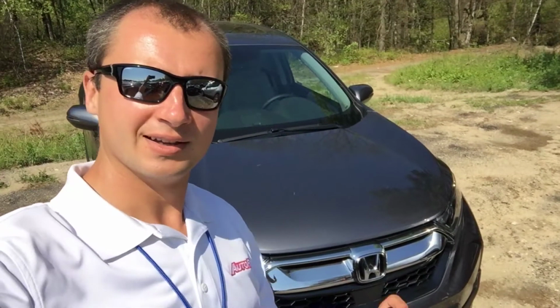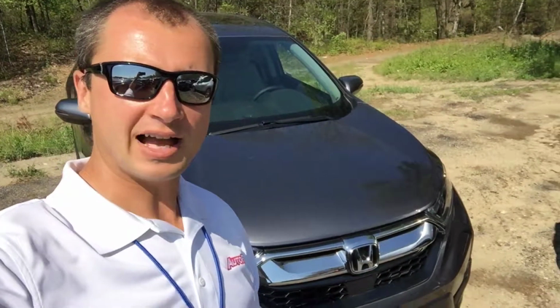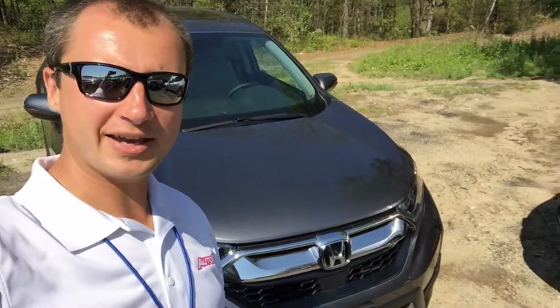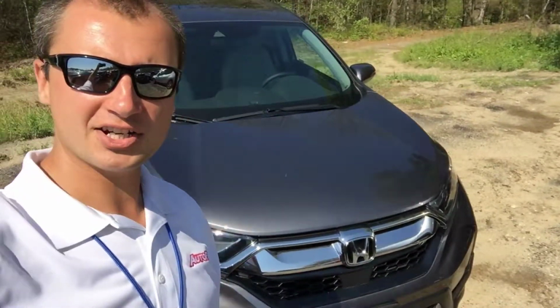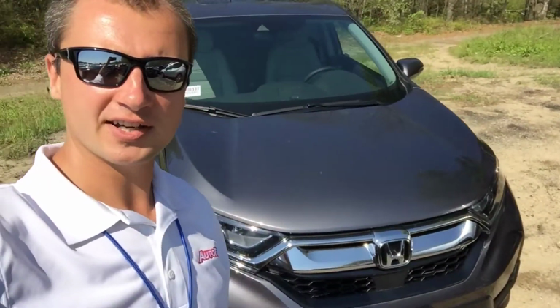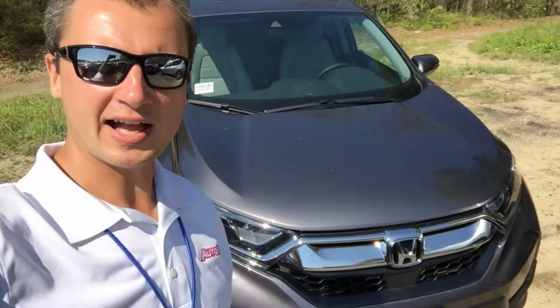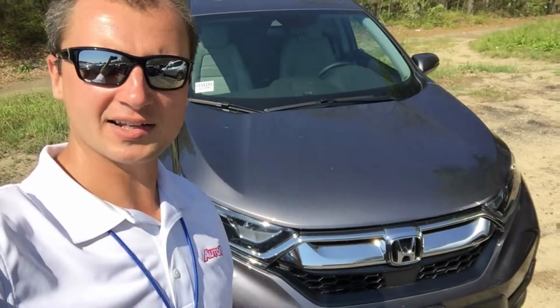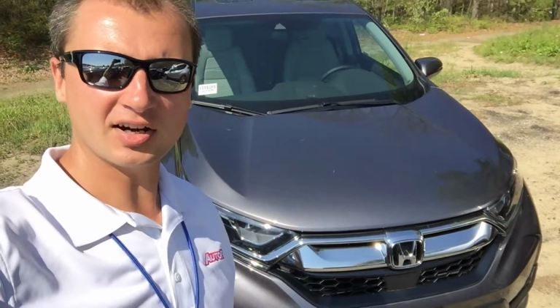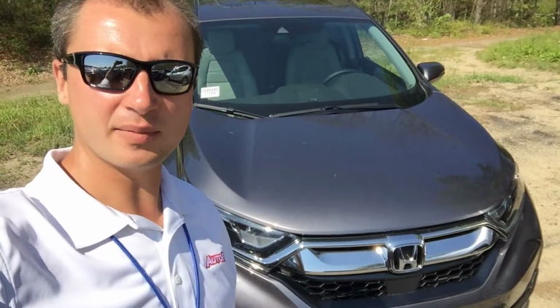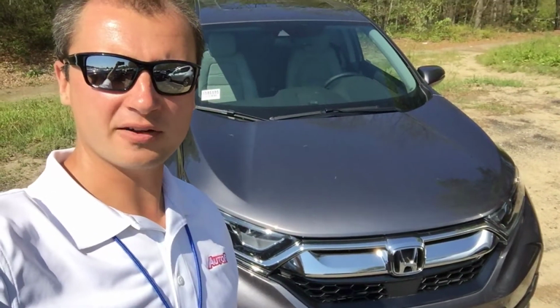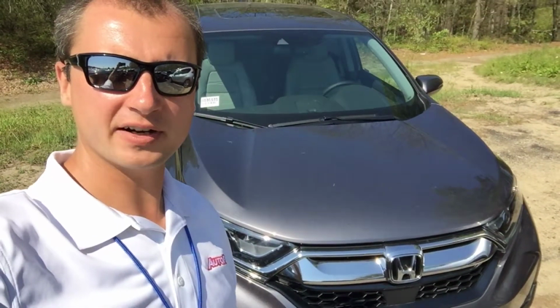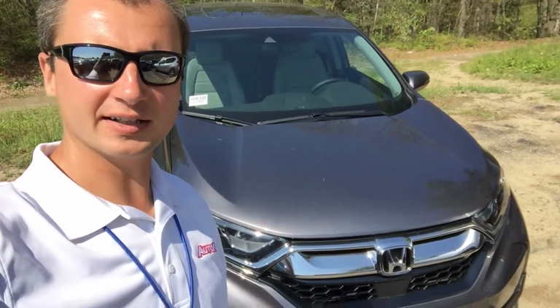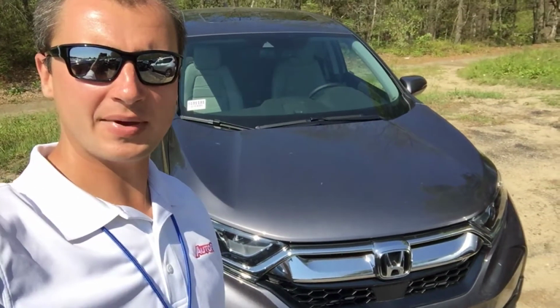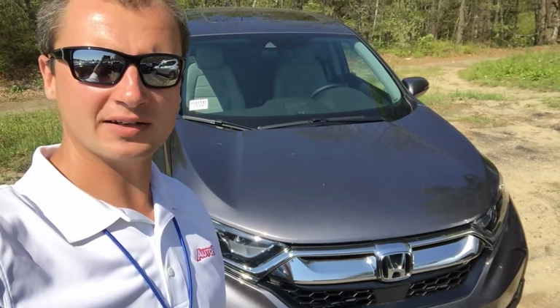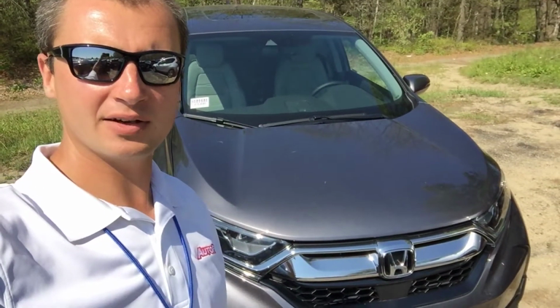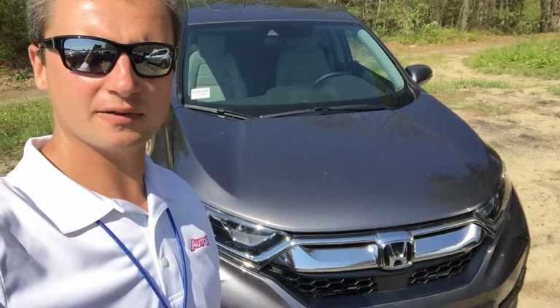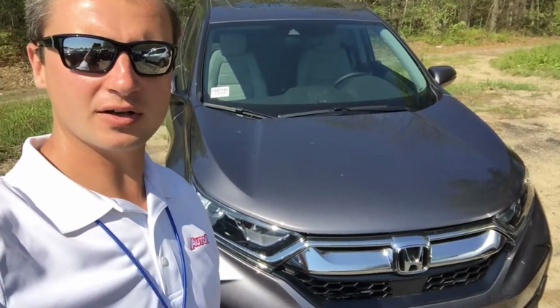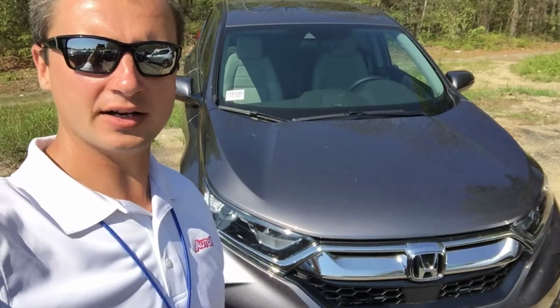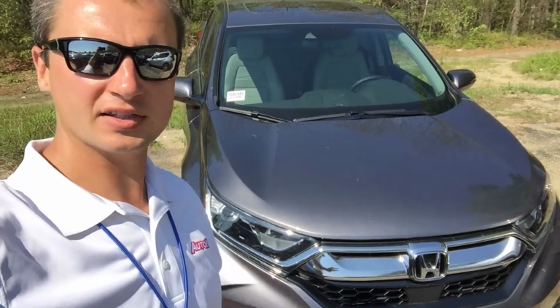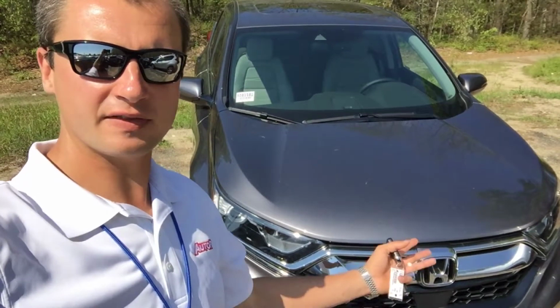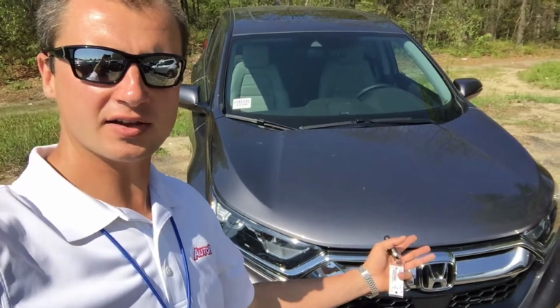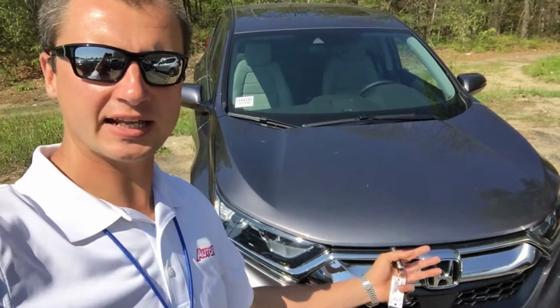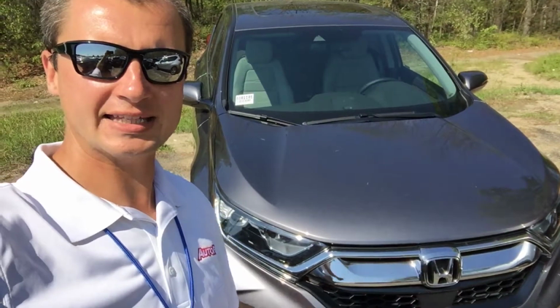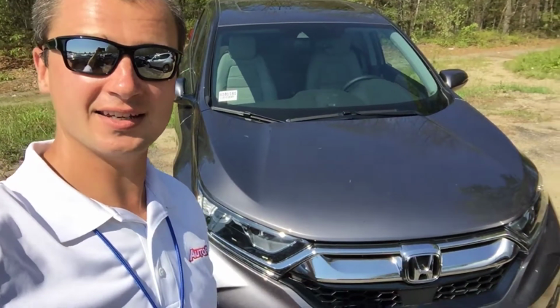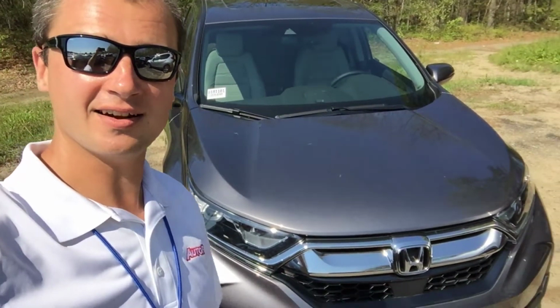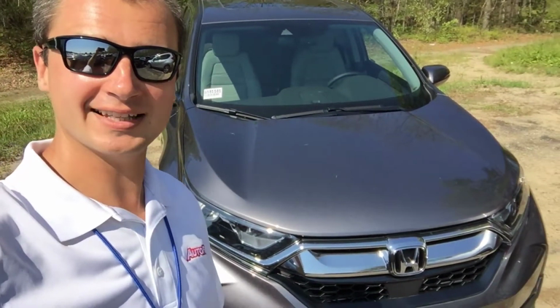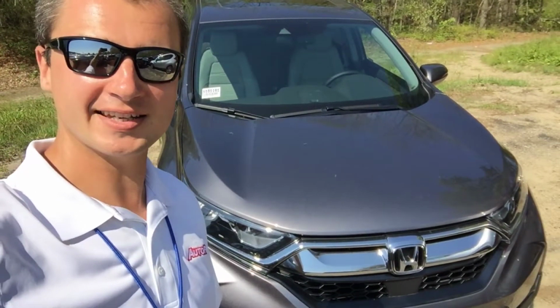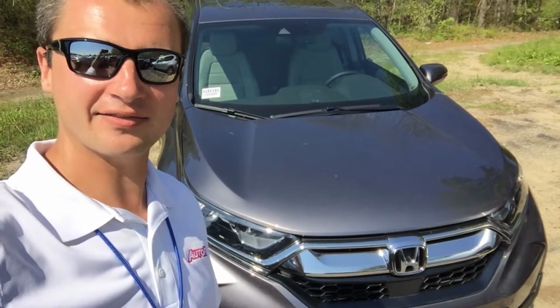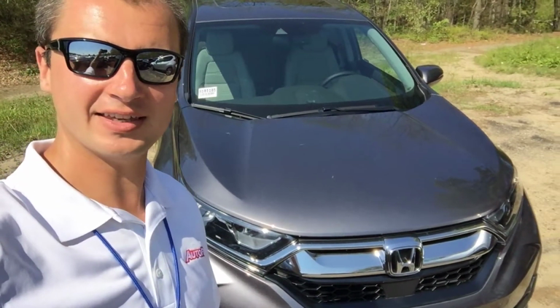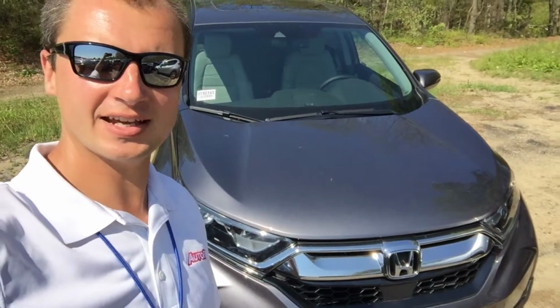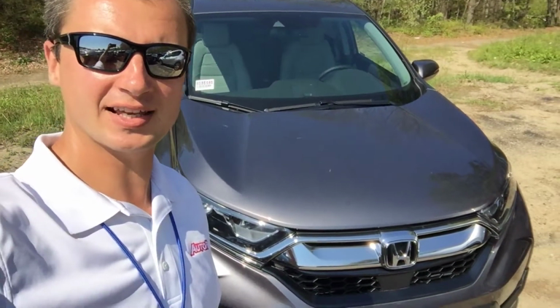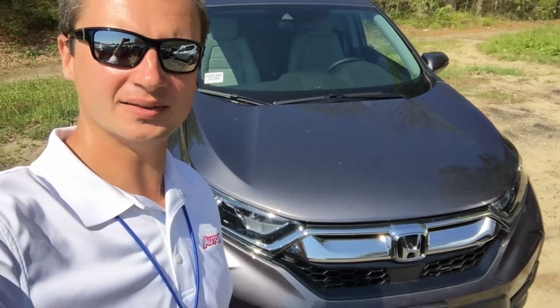Hi Mahesh, Alex here from AutoFair Honda making a video for you on this 2018 Honda CR-V EX-L.